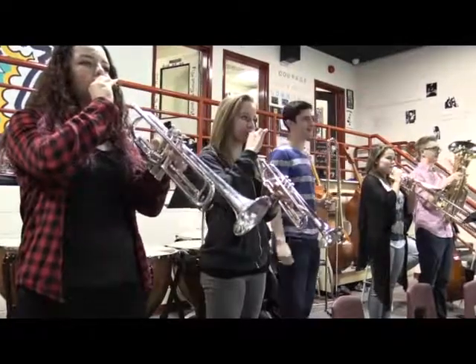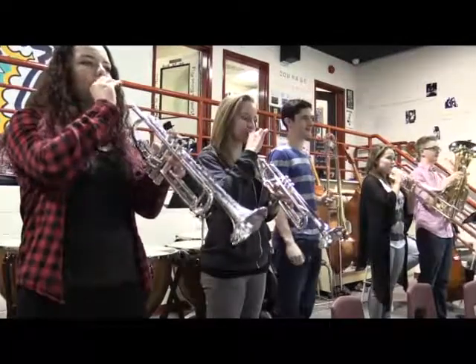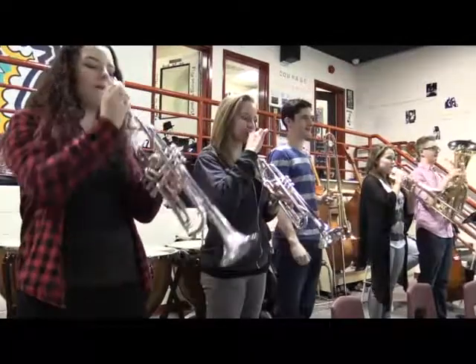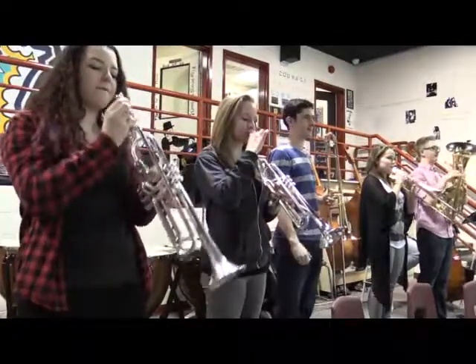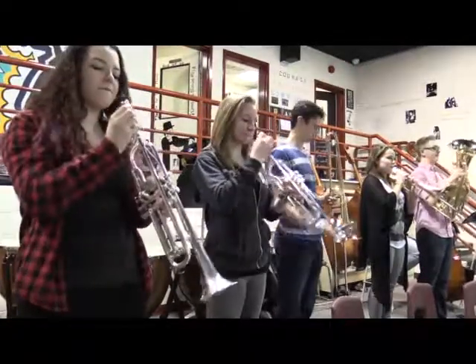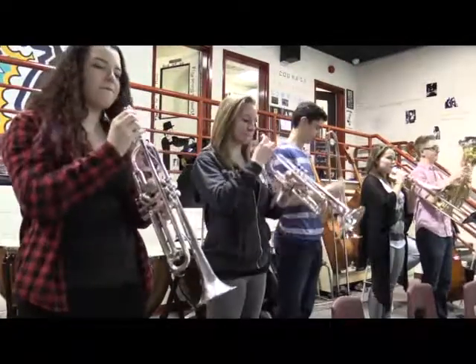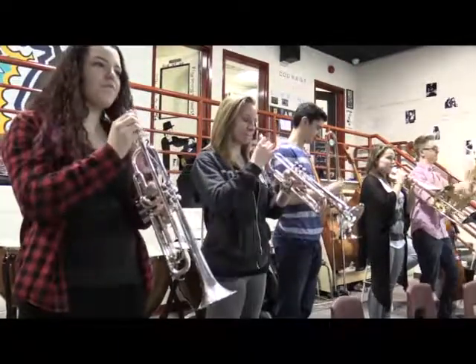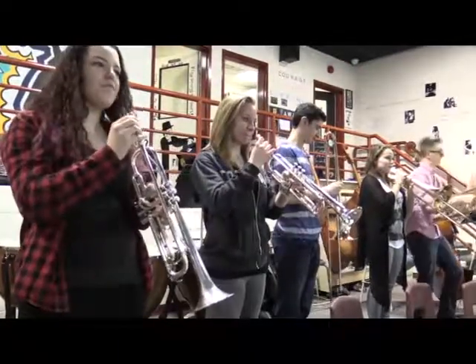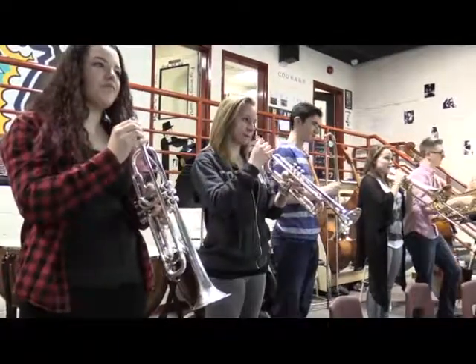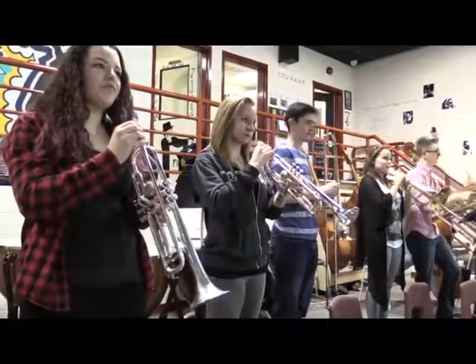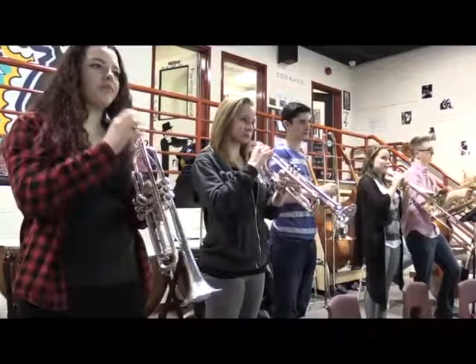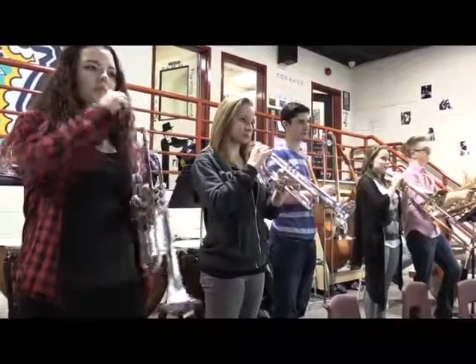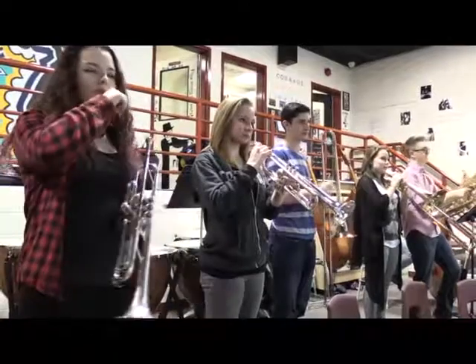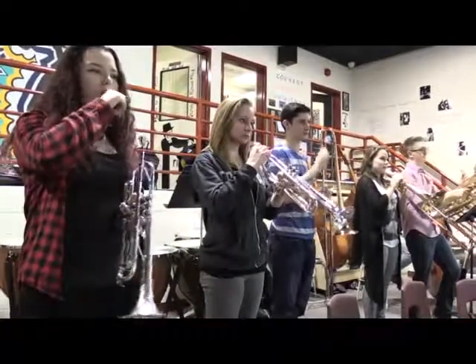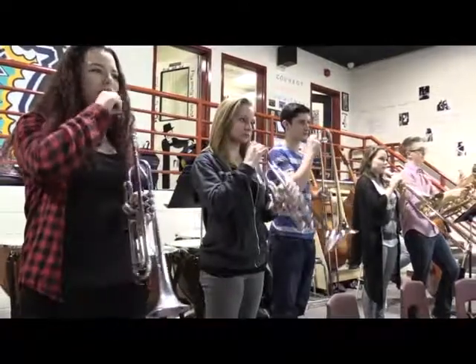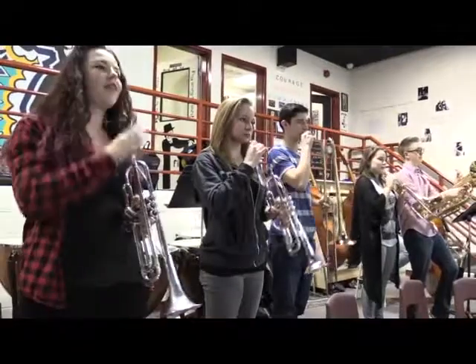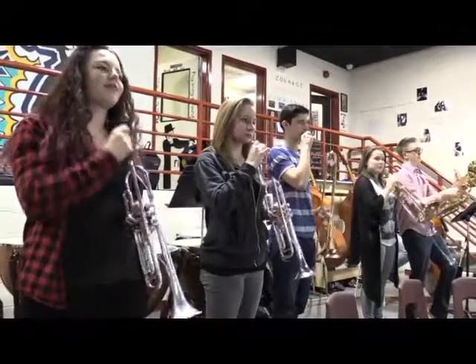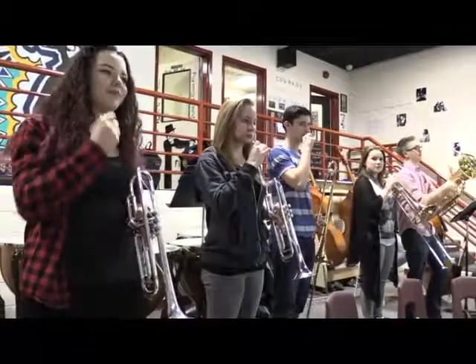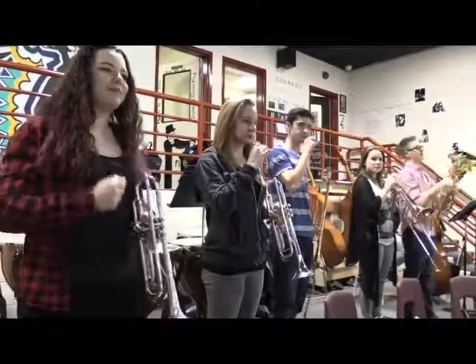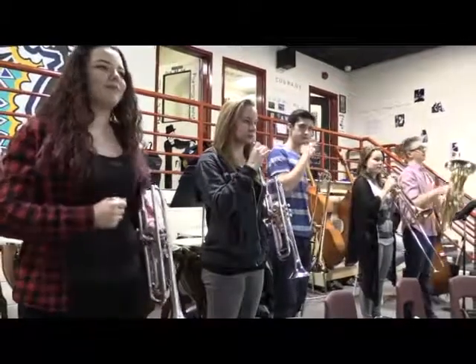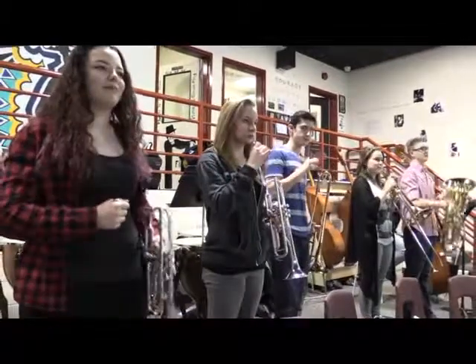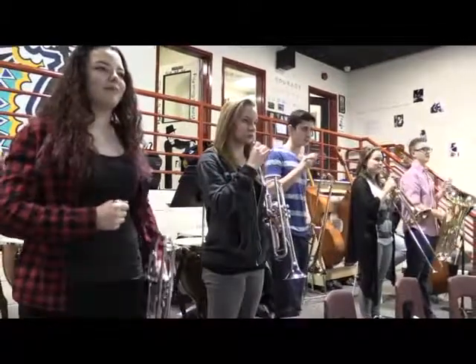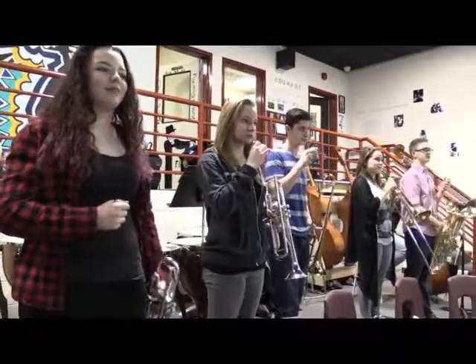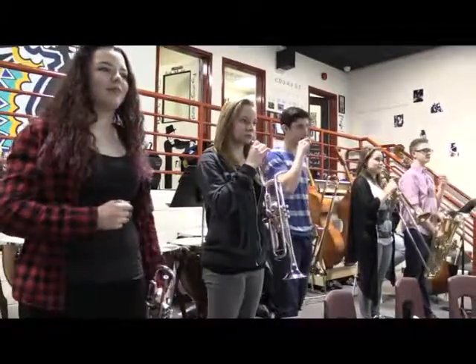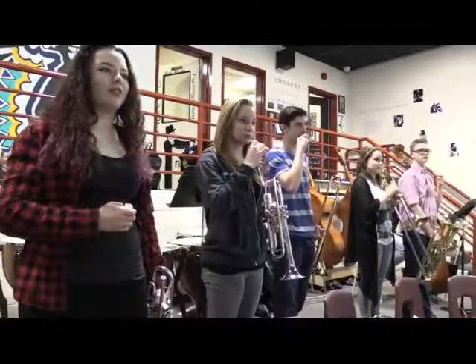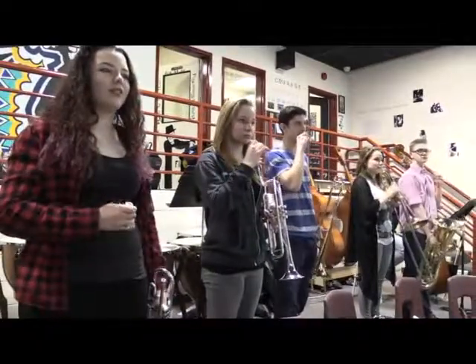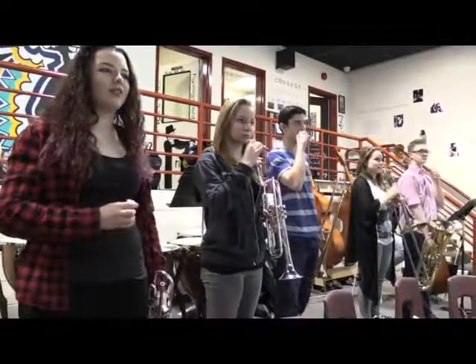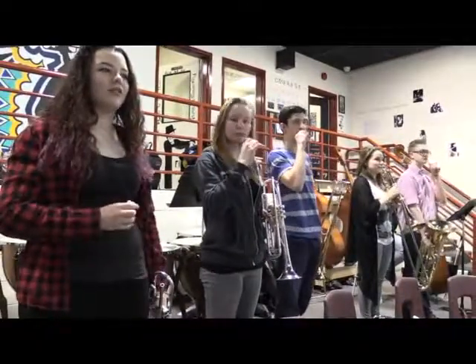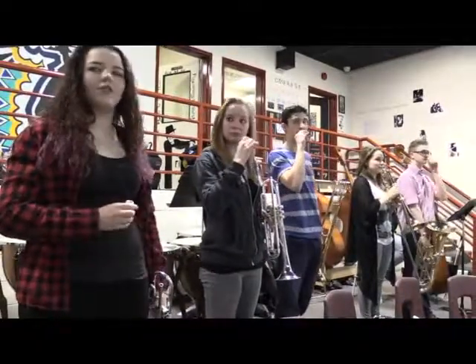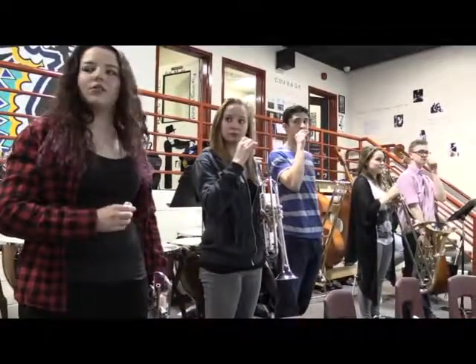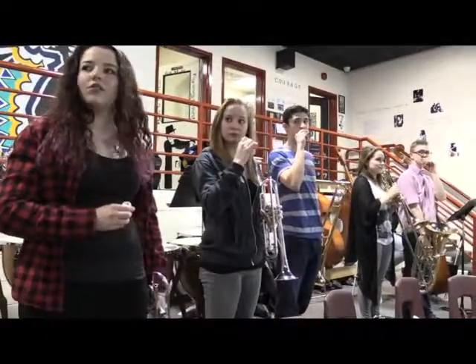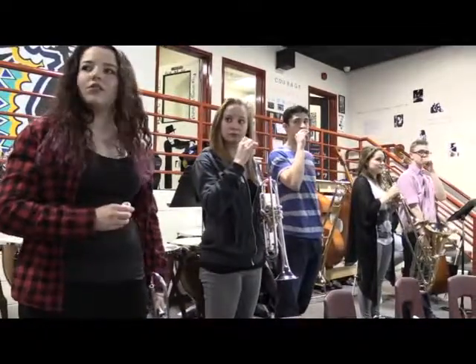One last thing. Let's start down here. Leave the mouthpieces out. See how closely the pitch is matched. Start with your concert F.